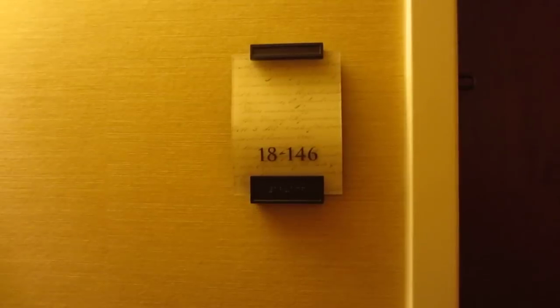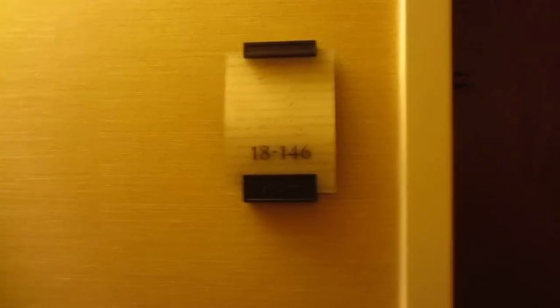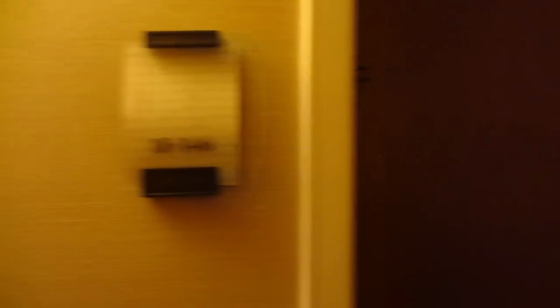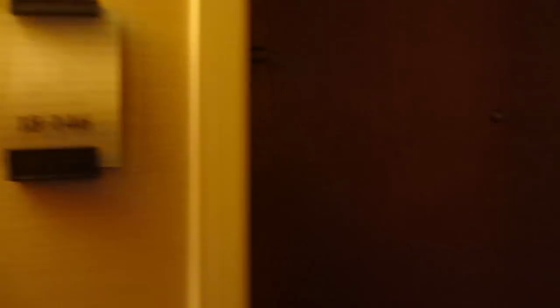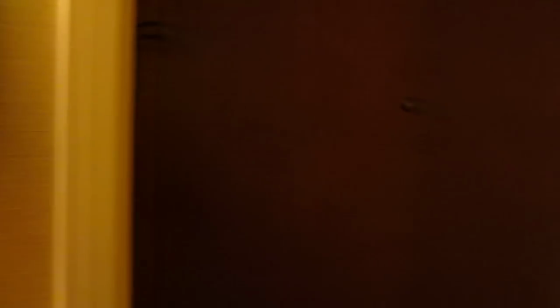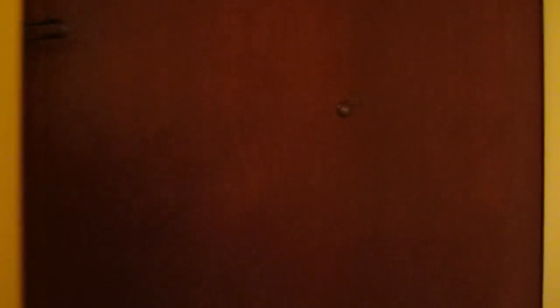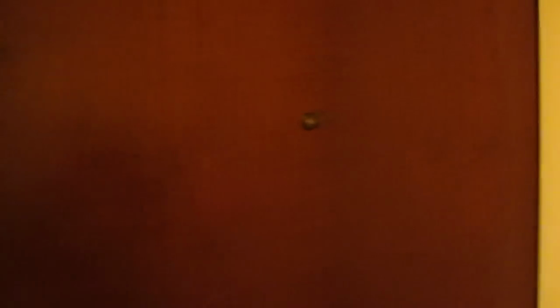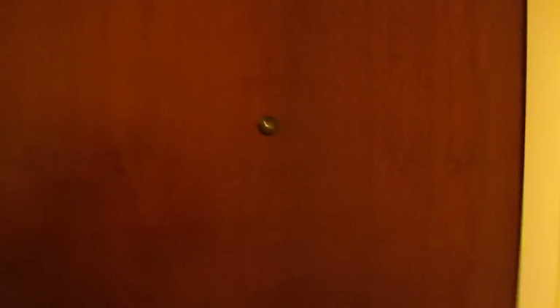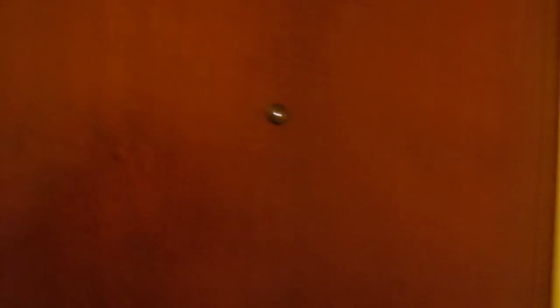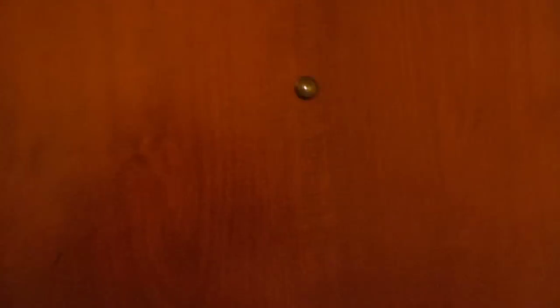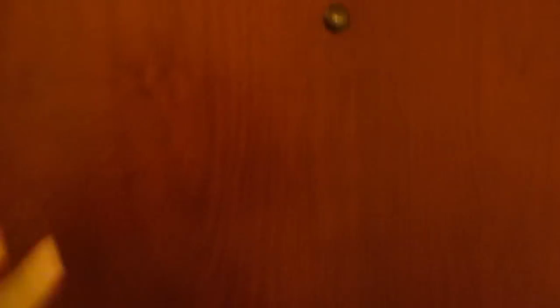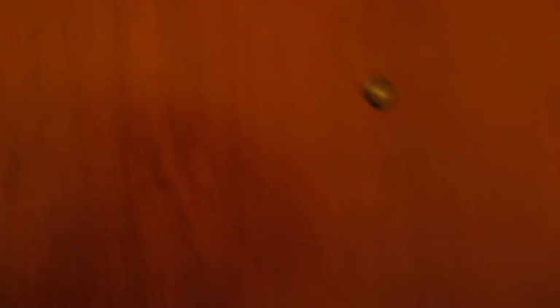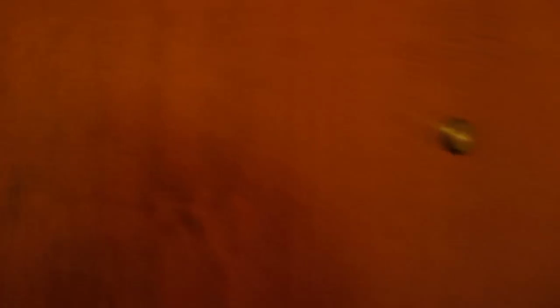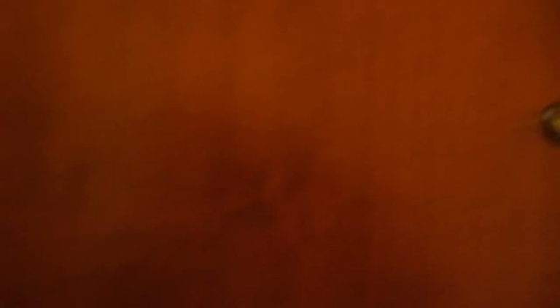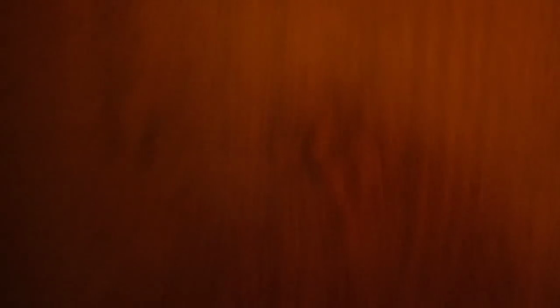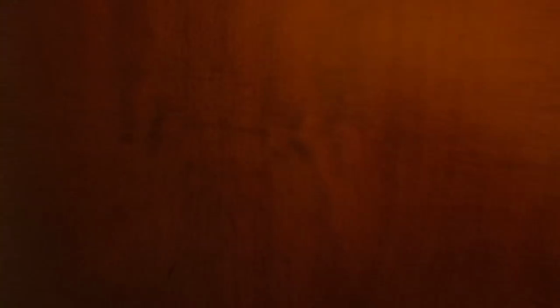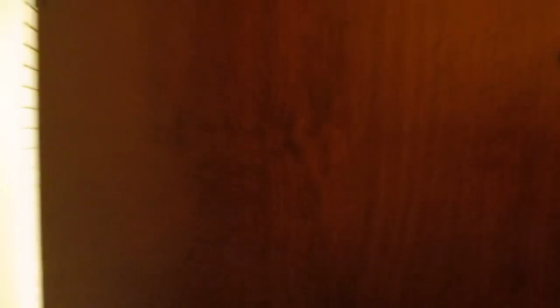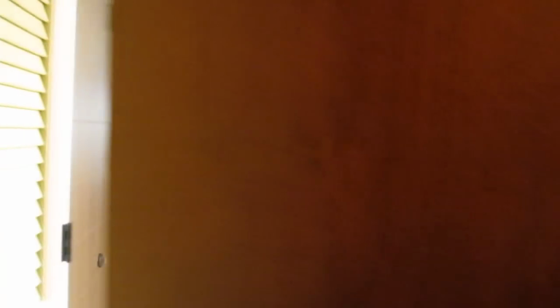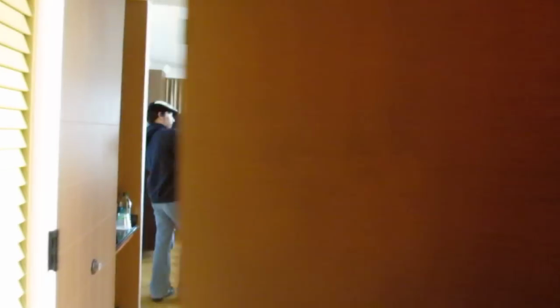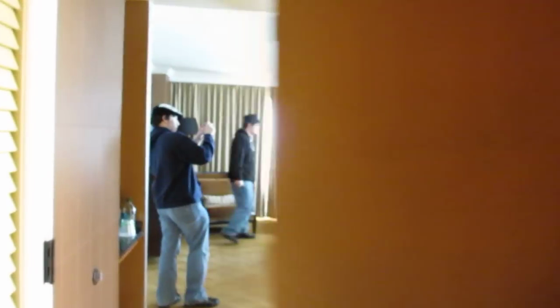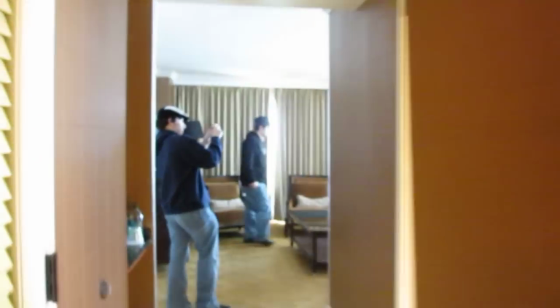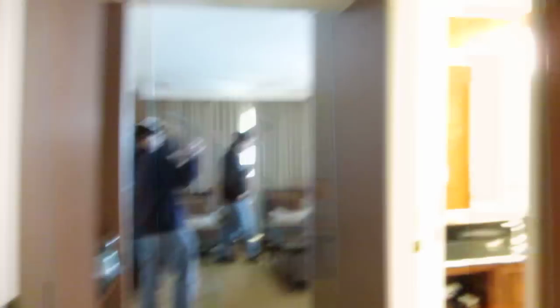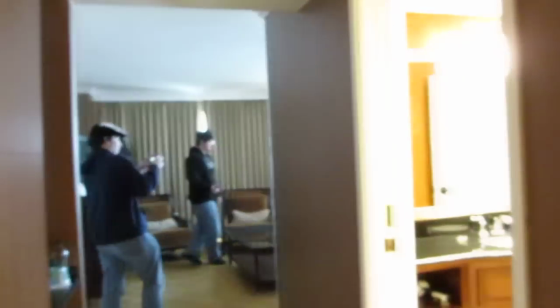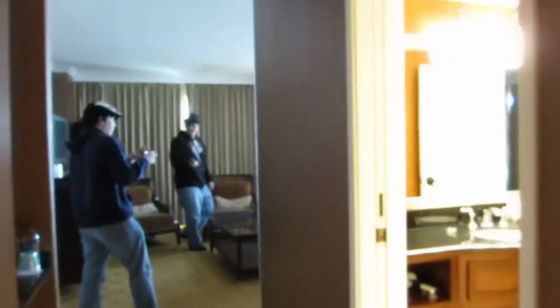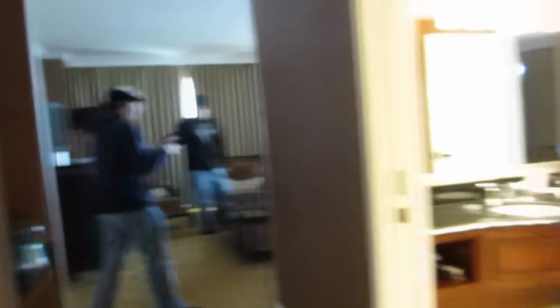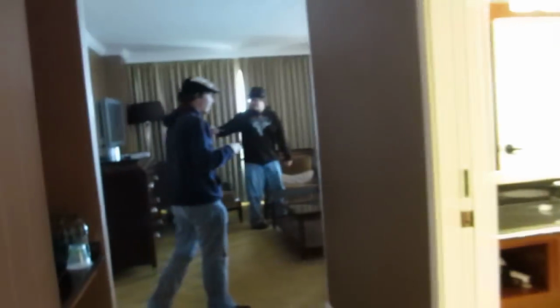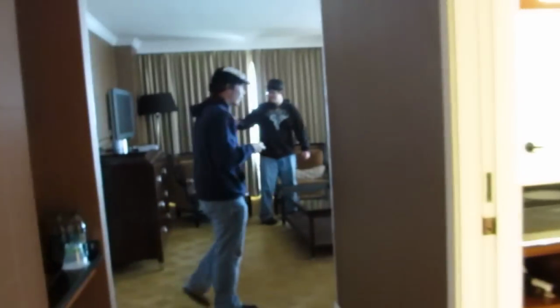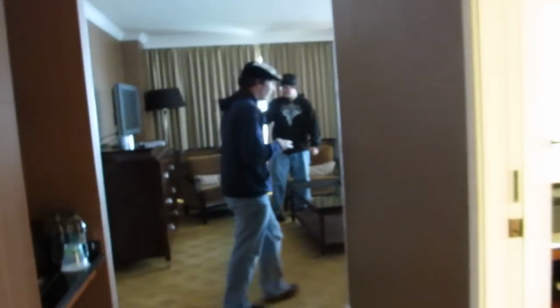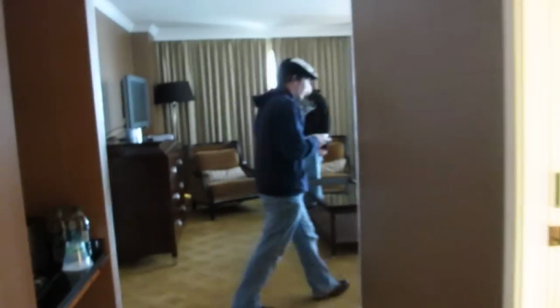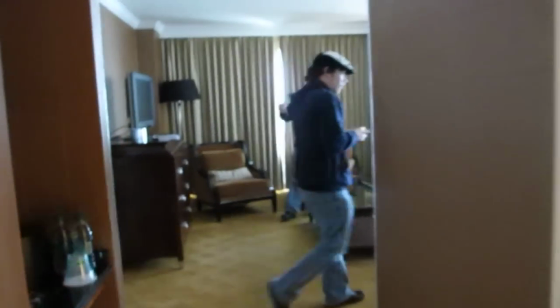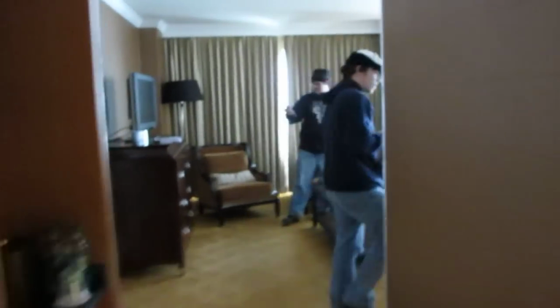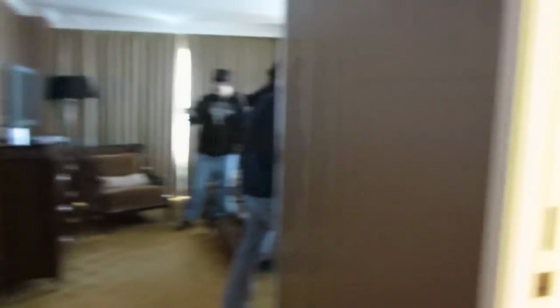Welcome to the Casa de Aya, also known as Xavier's room.